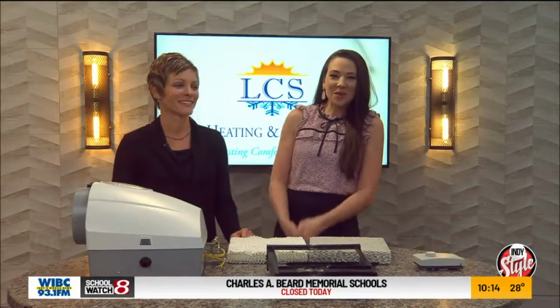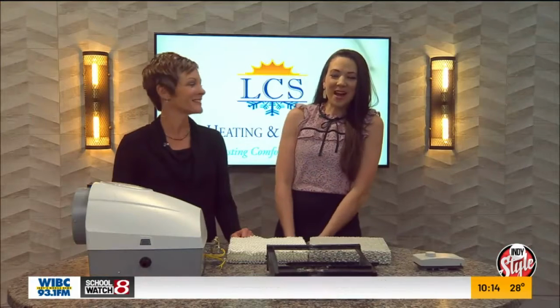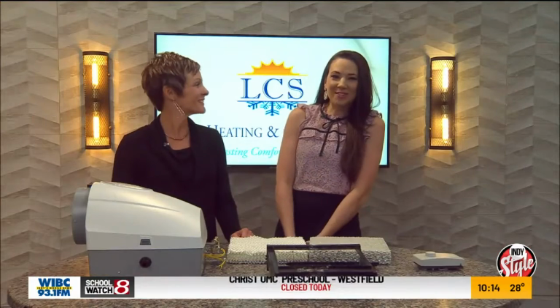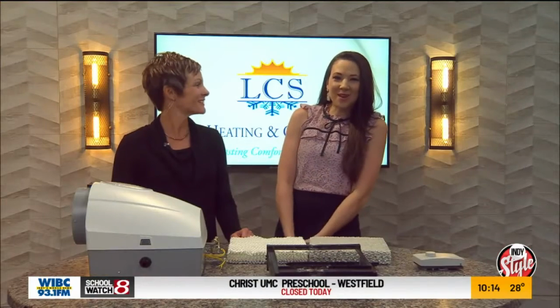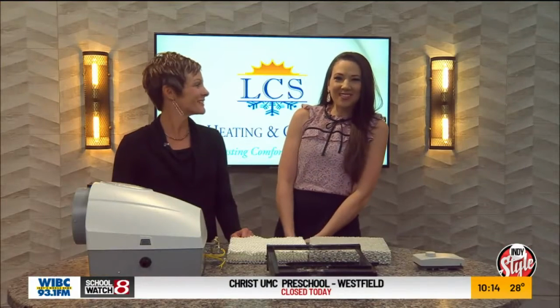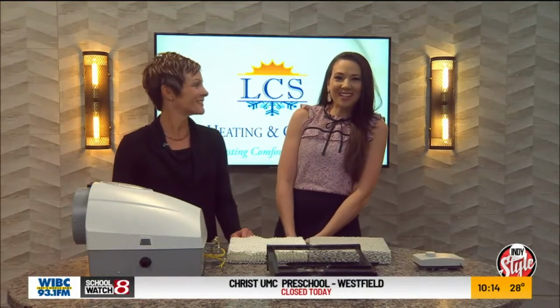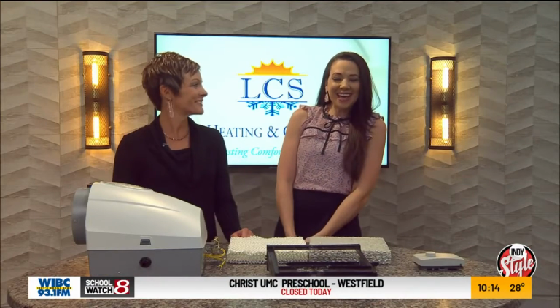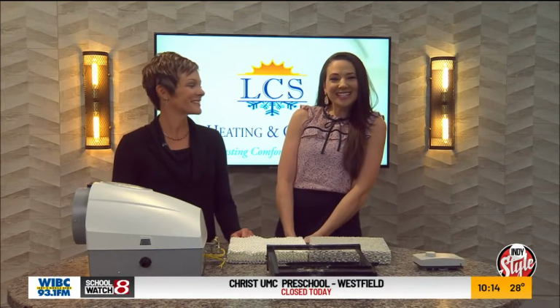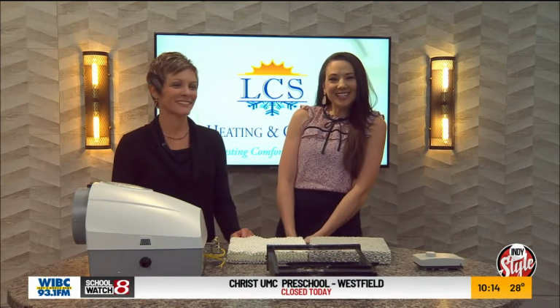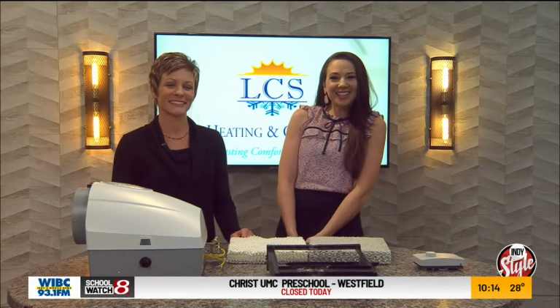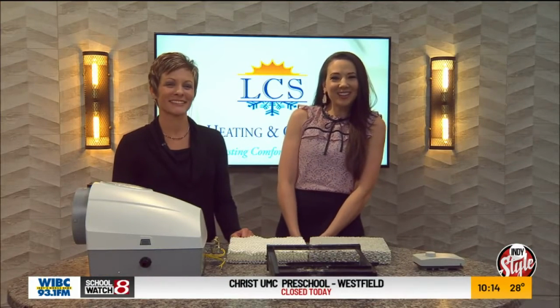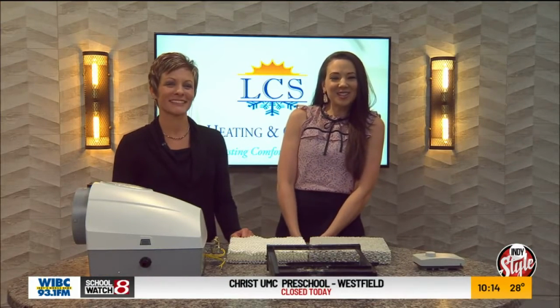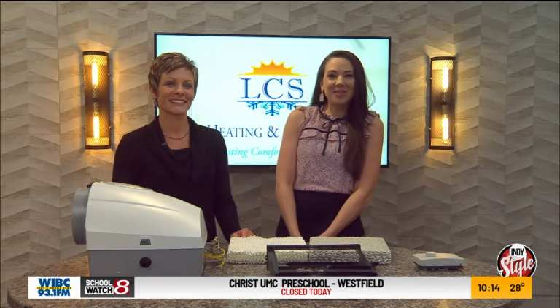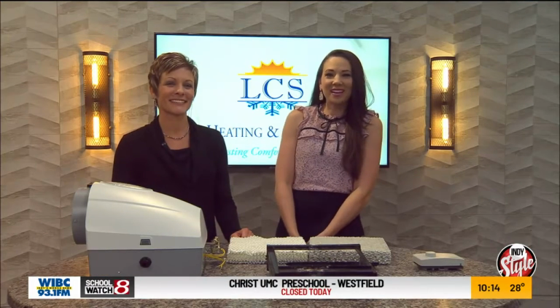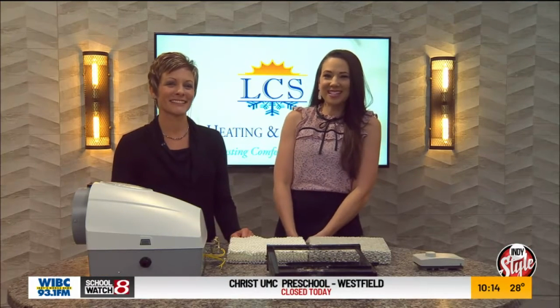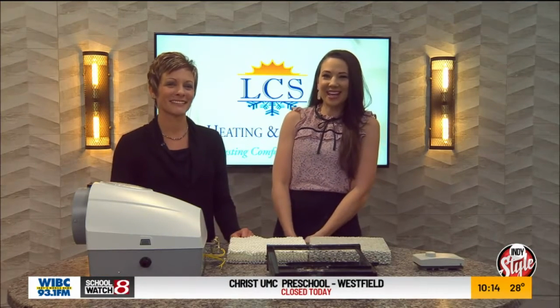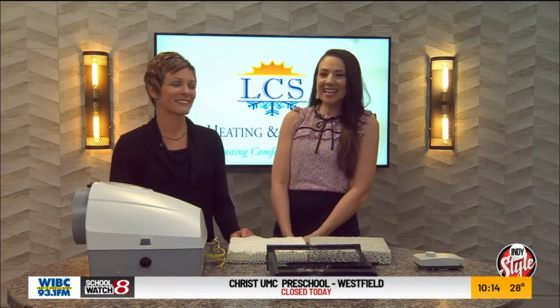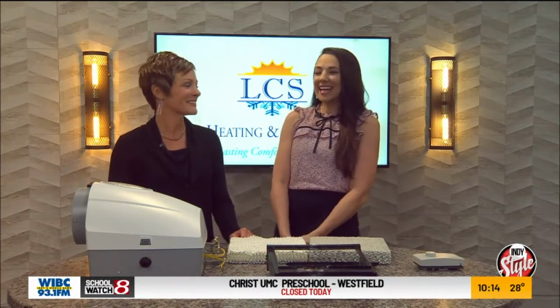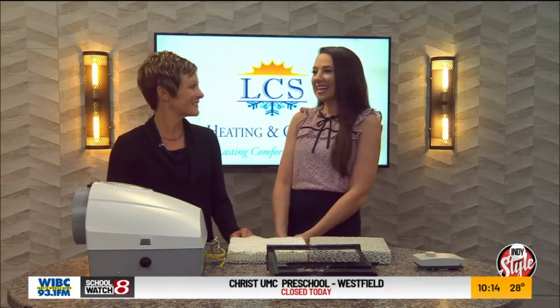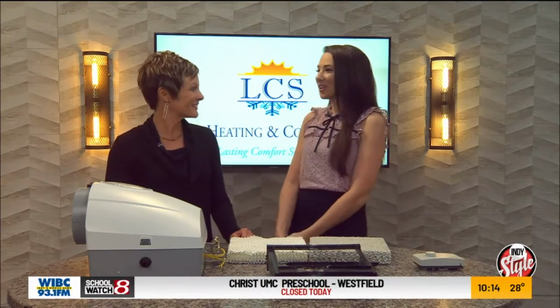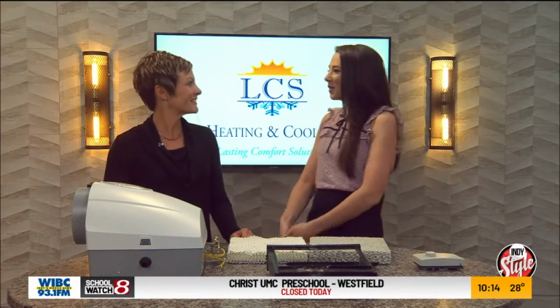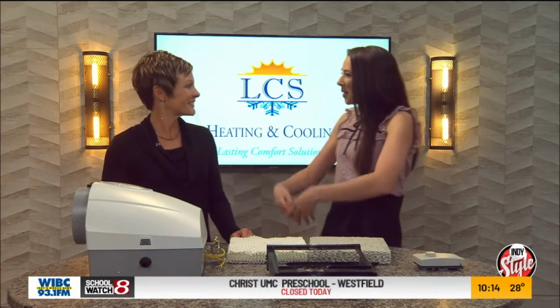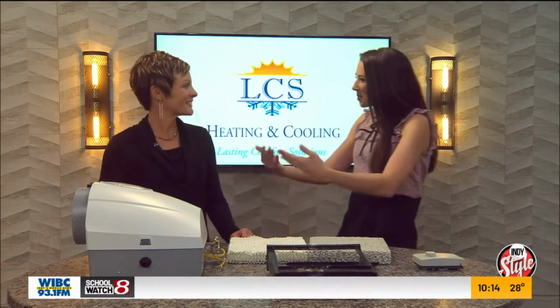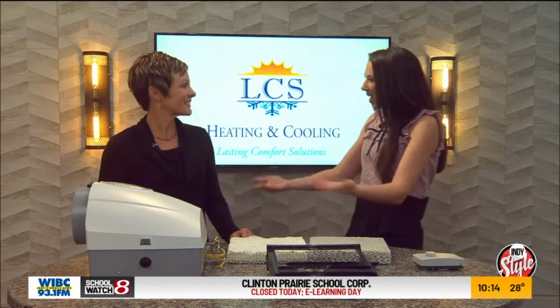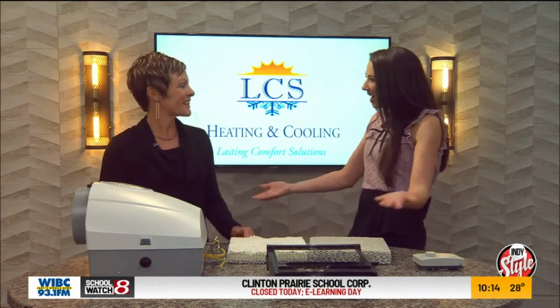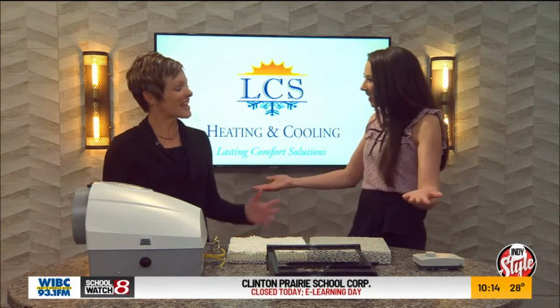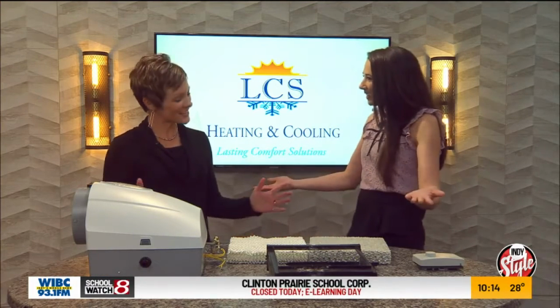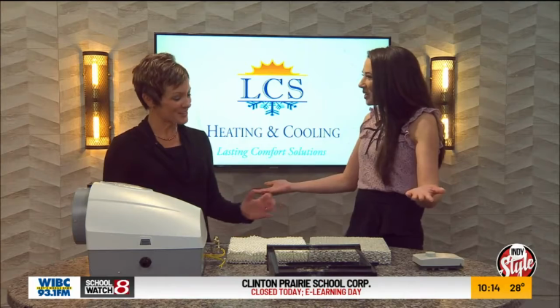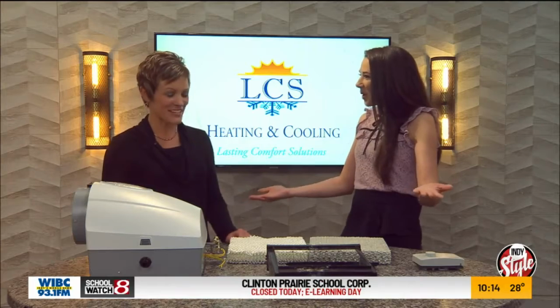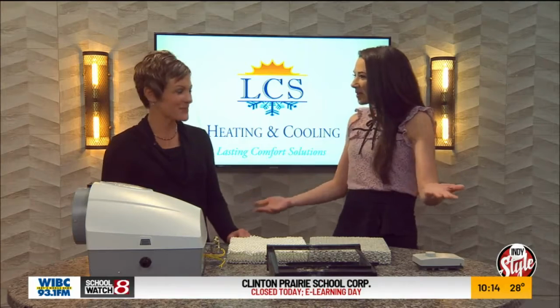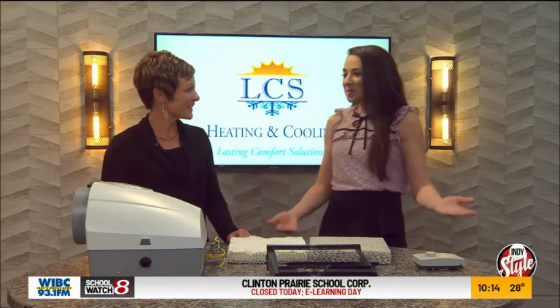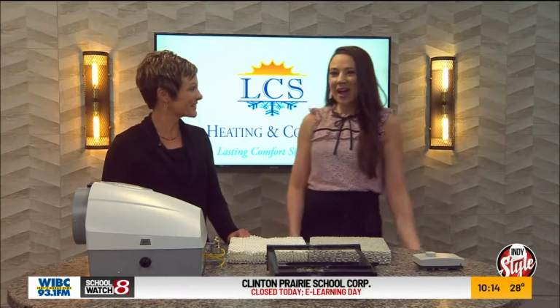Welcome back everybody. Renee is here — Renee Lucas with LCS Heating and Cooling. Welcome back. Thank you, great to be here.